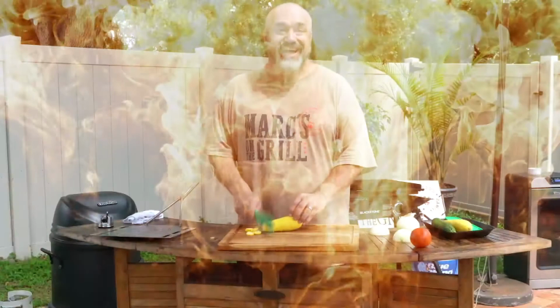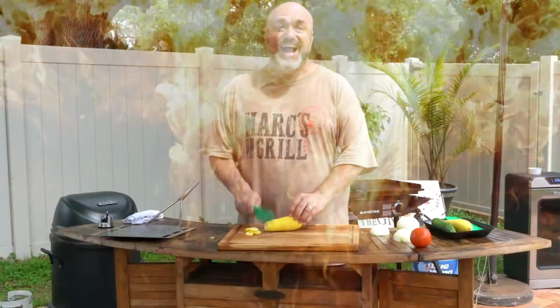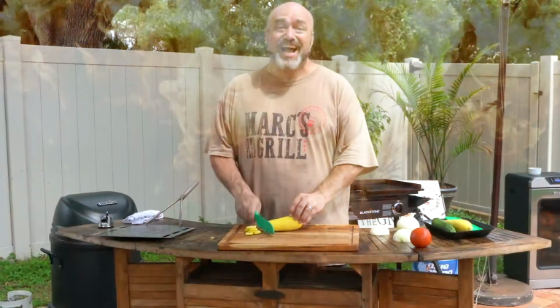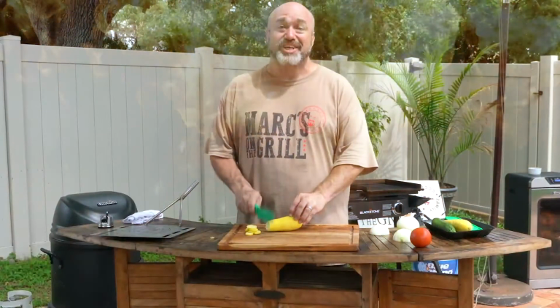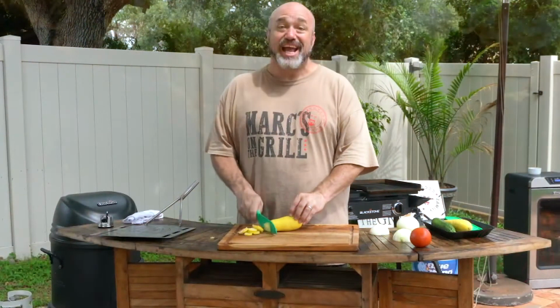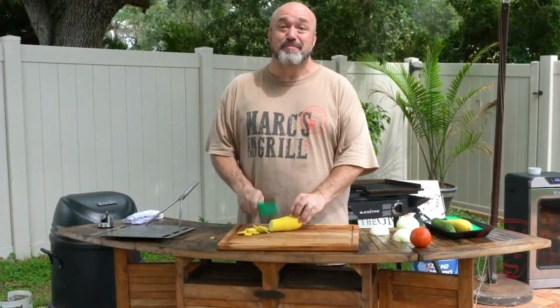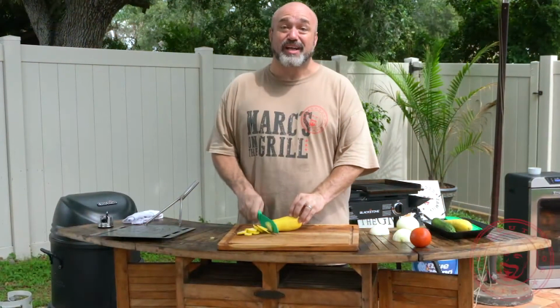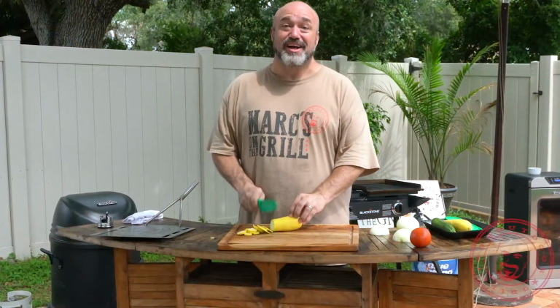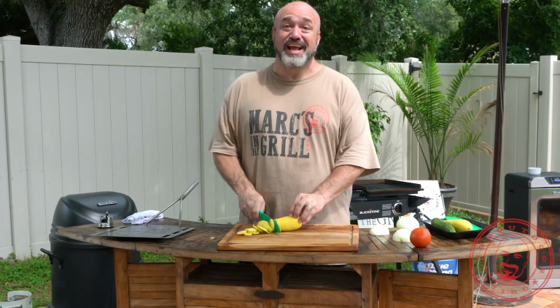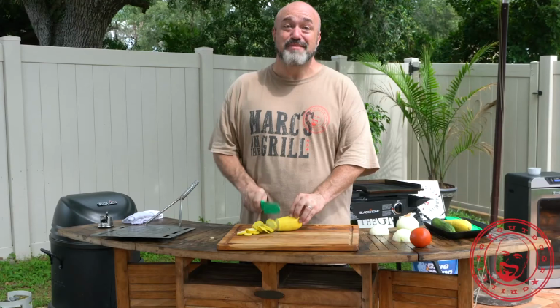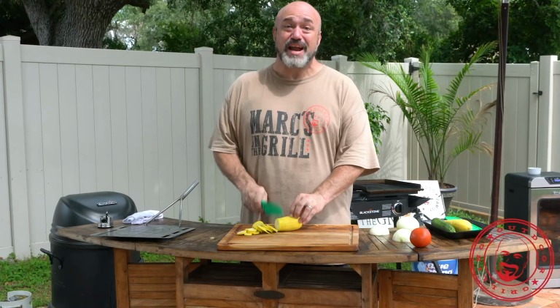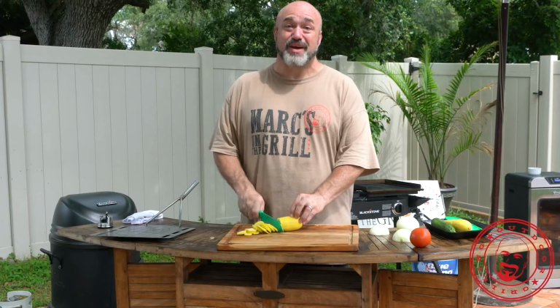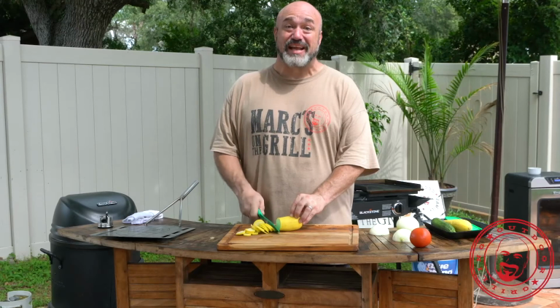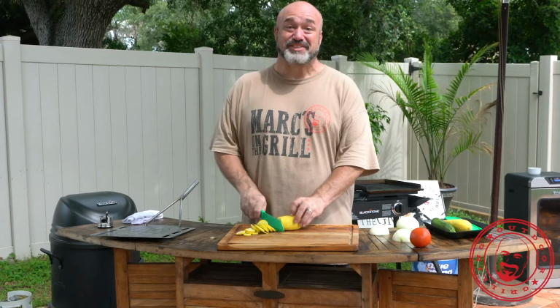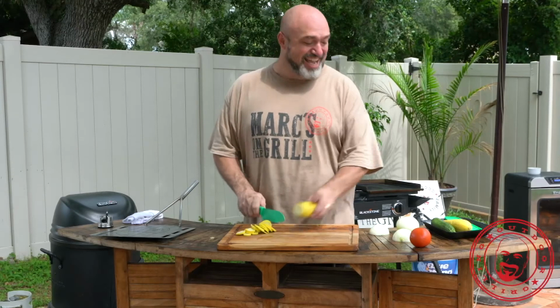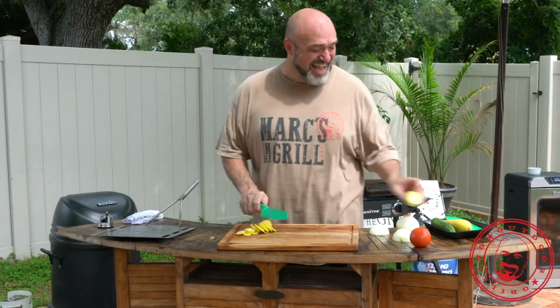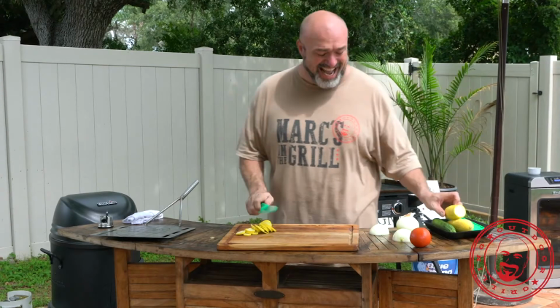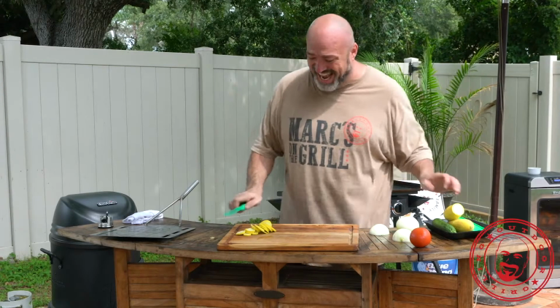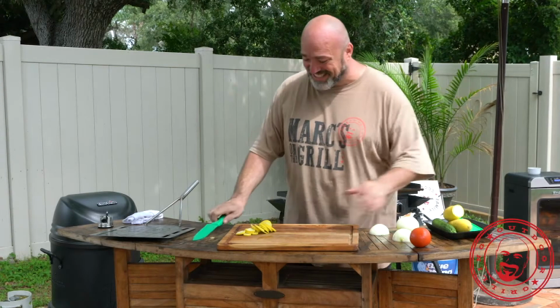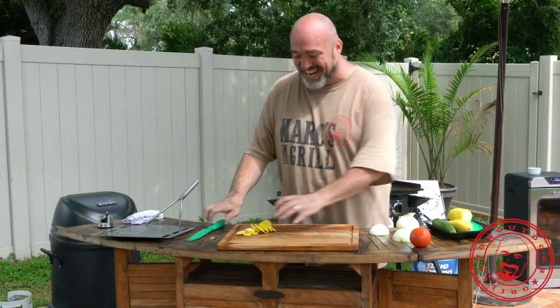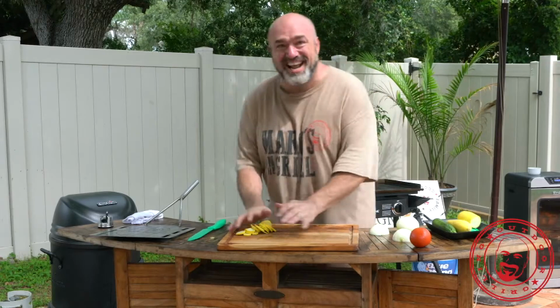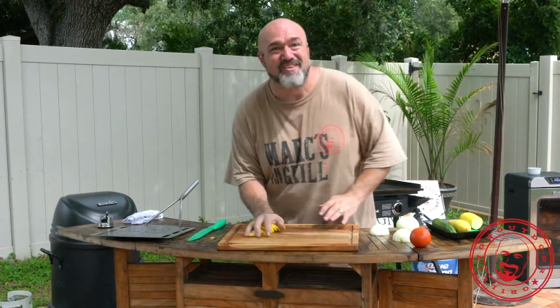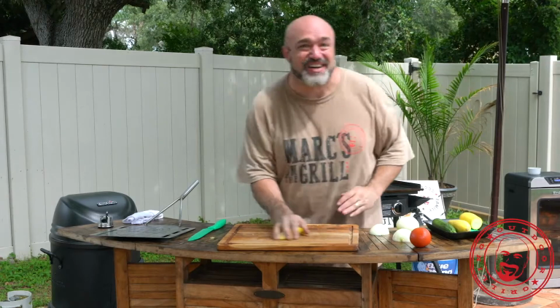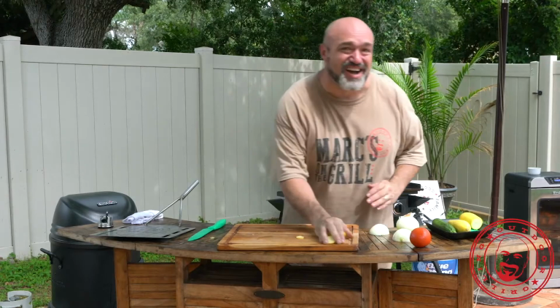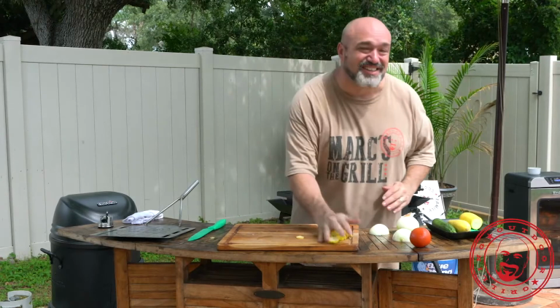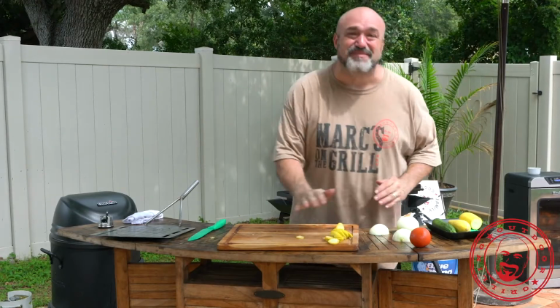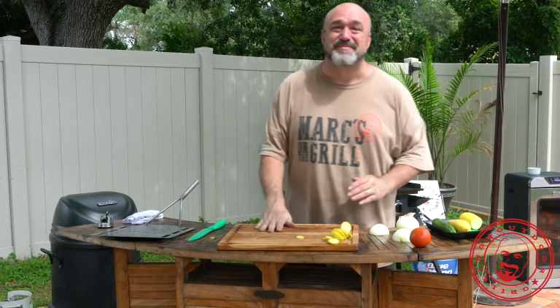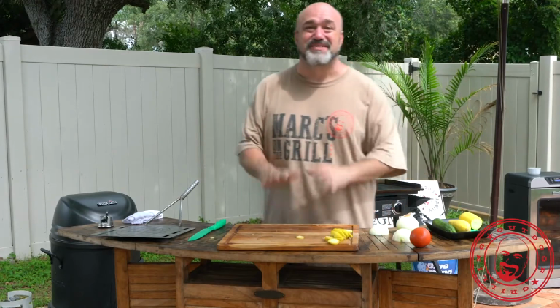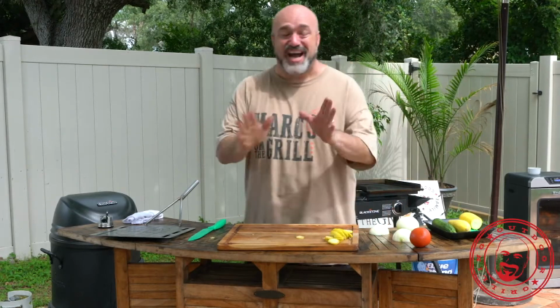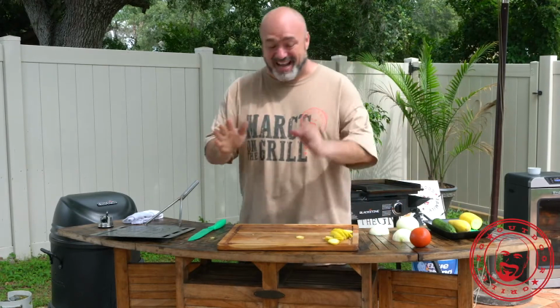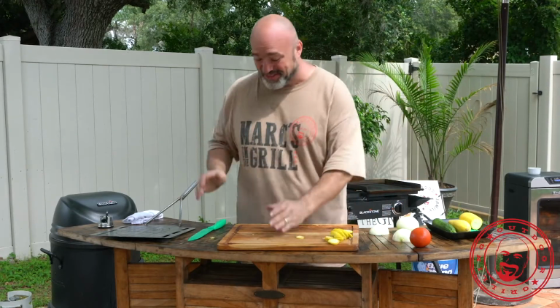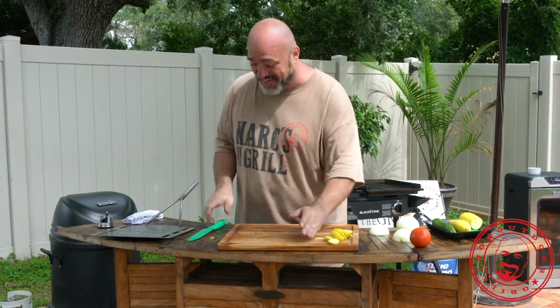Hey guys, it's Mark Hill at Green Drippings! And today we're going to talk a little bit about knives, okay?